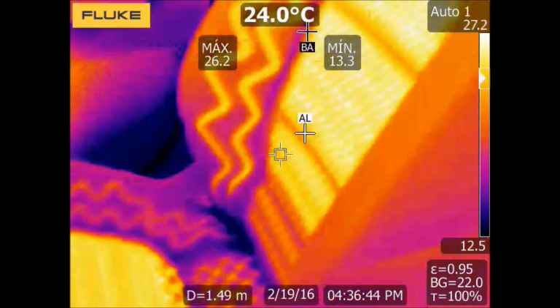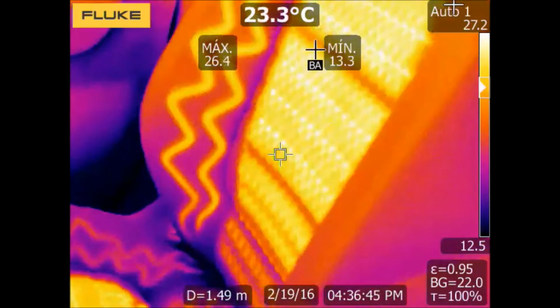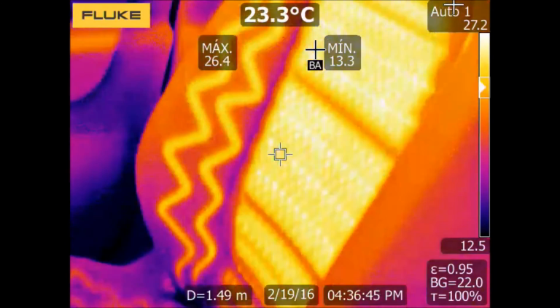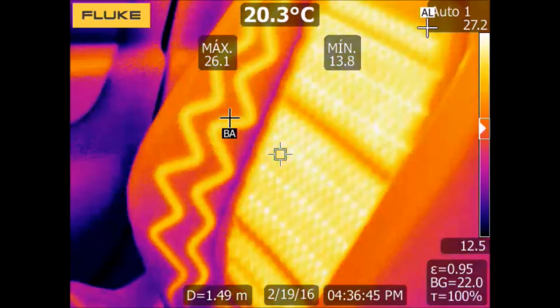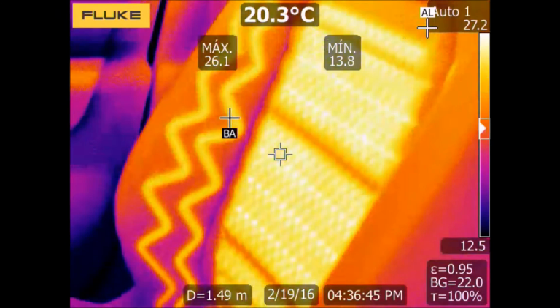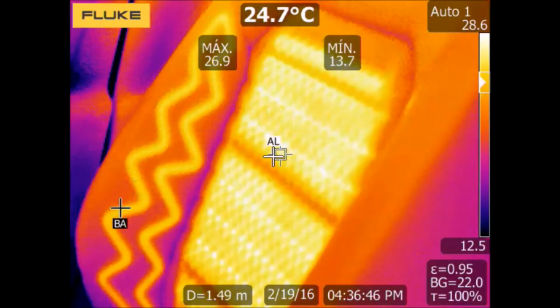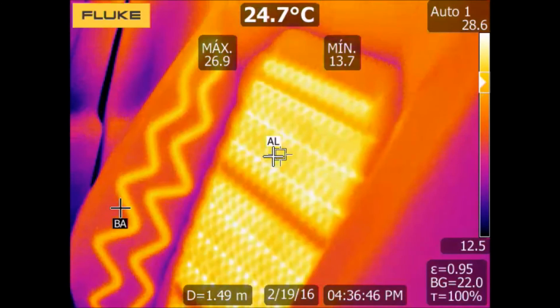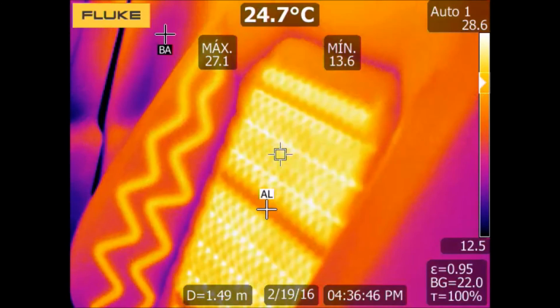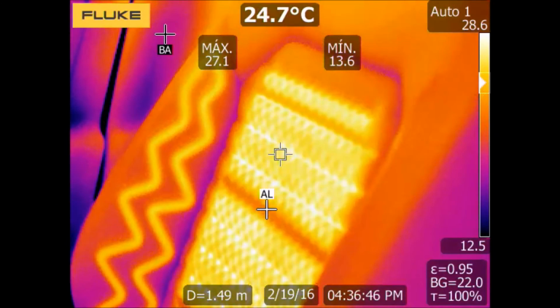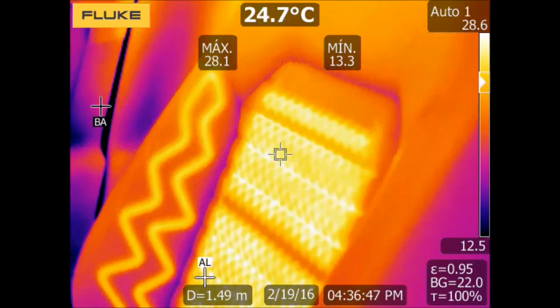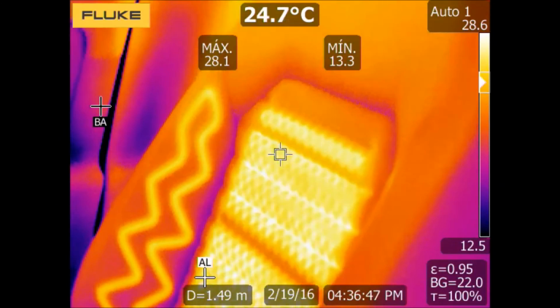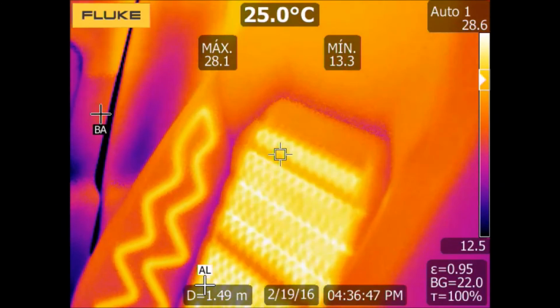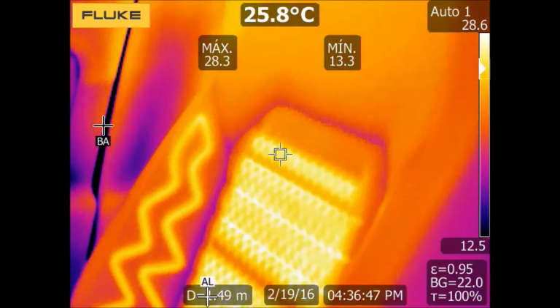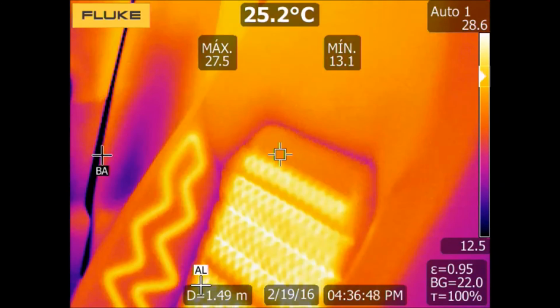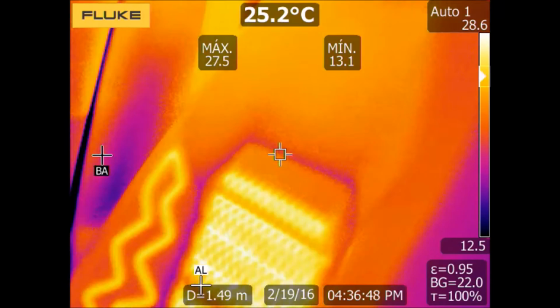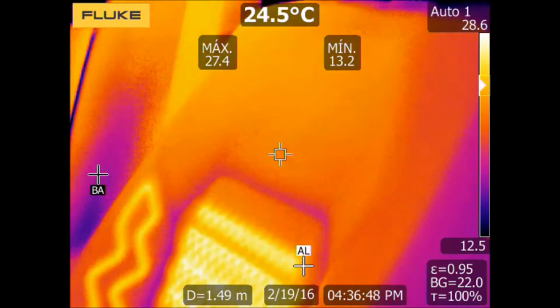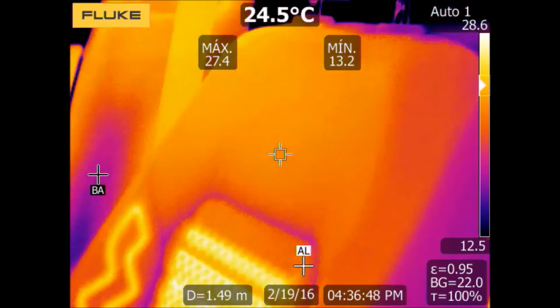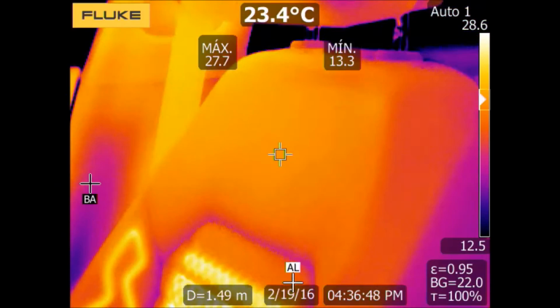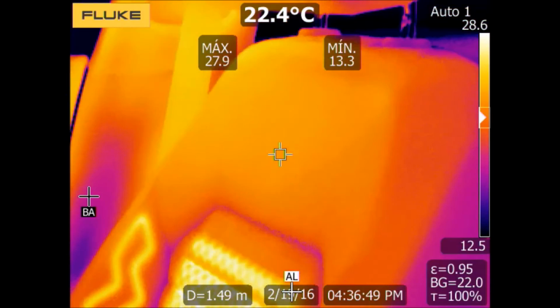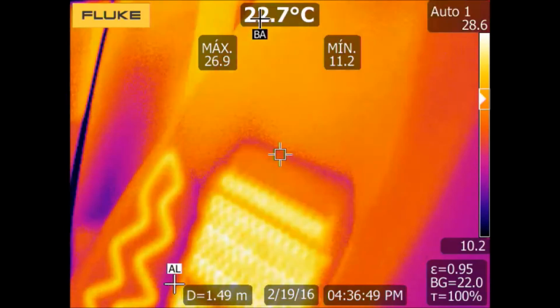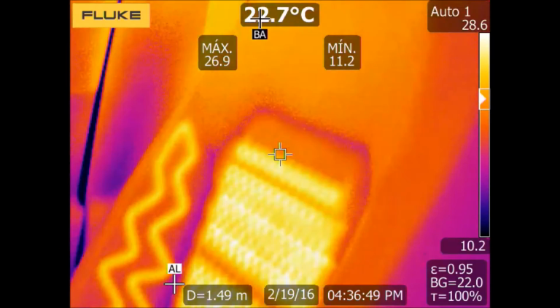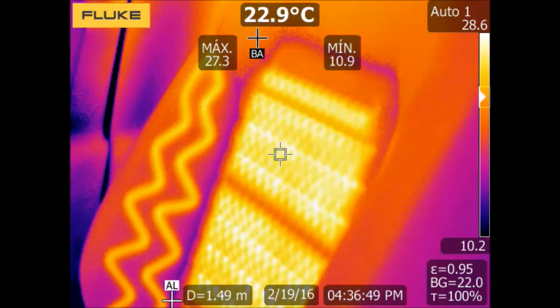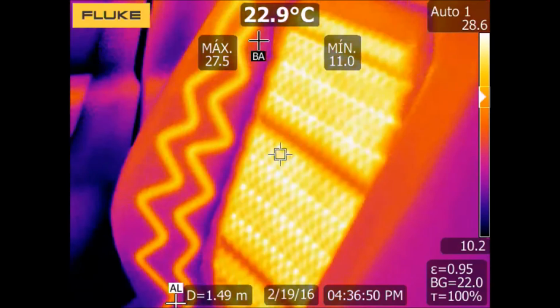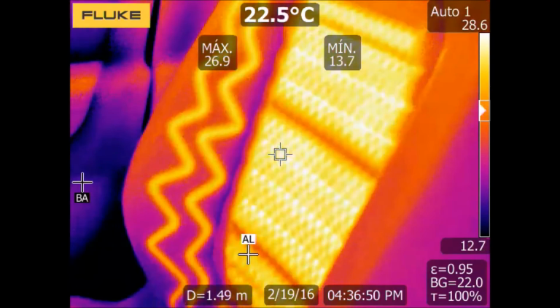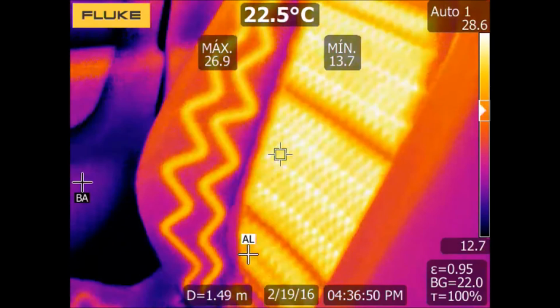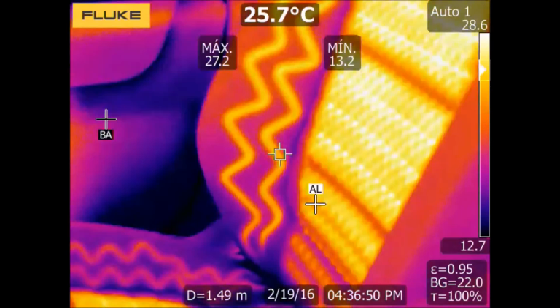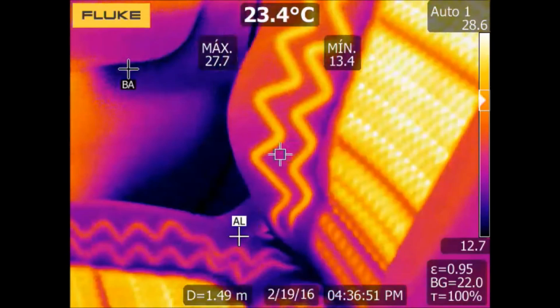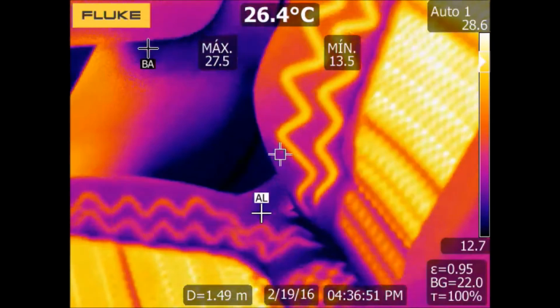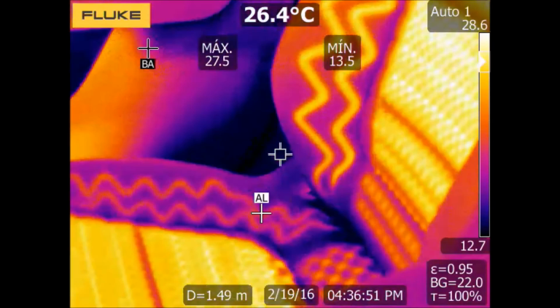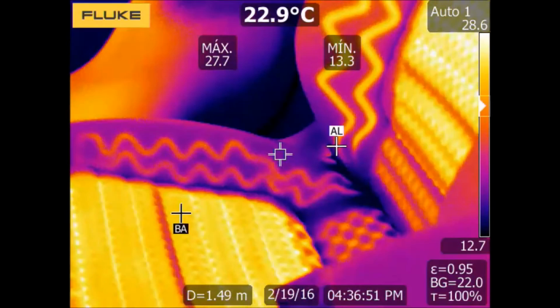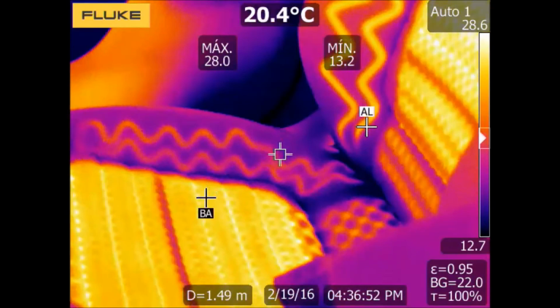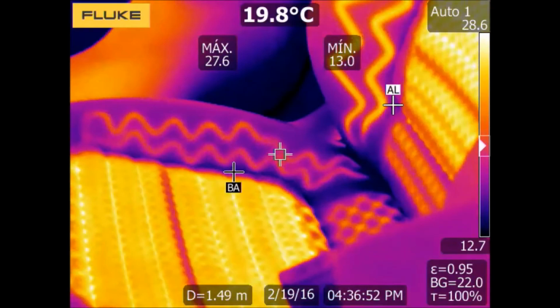After some minutes, the temperature gets to its maximum value, and then we can see much better the resistance.